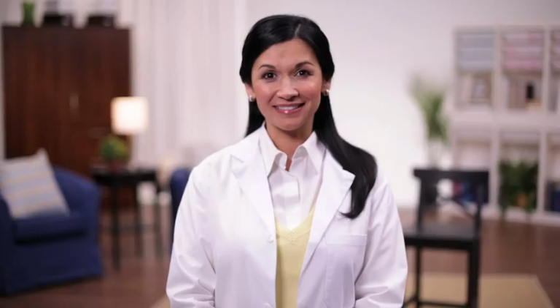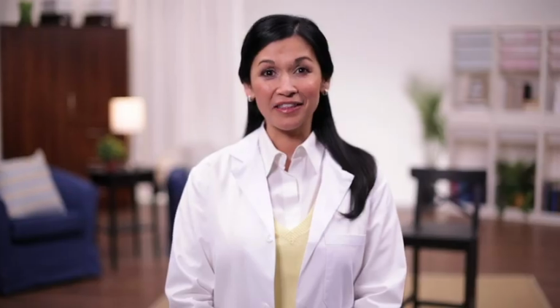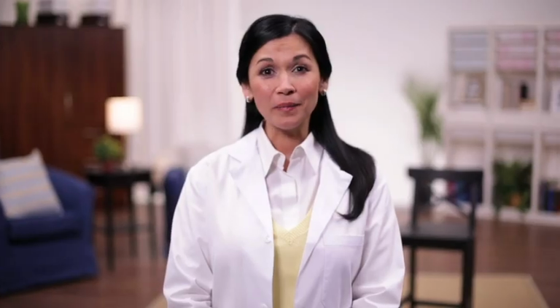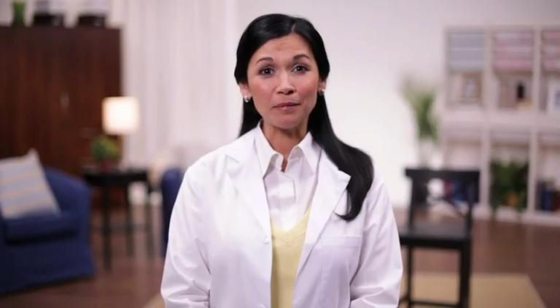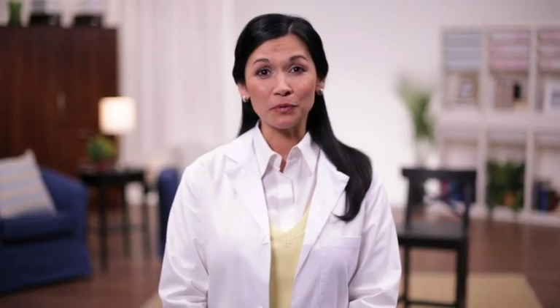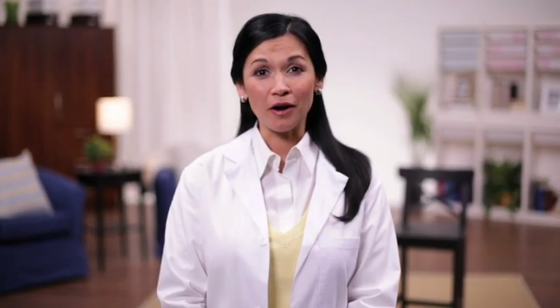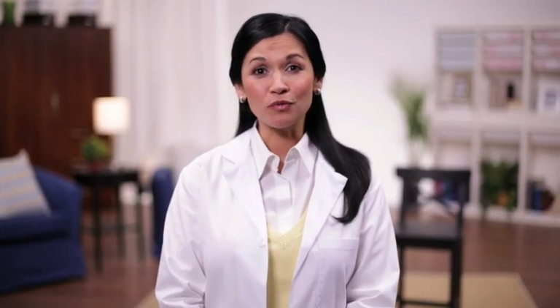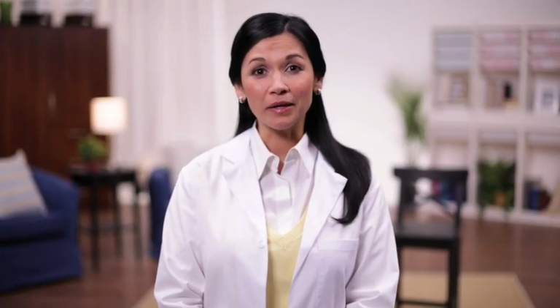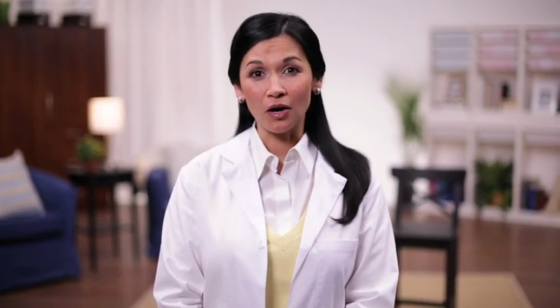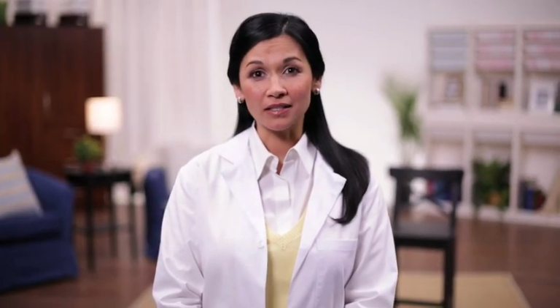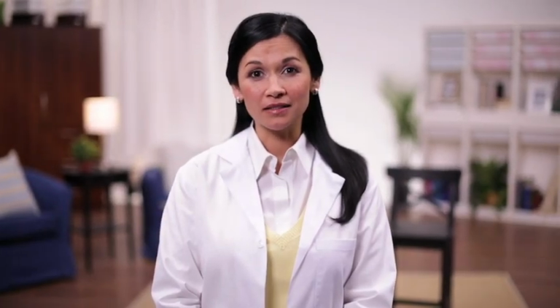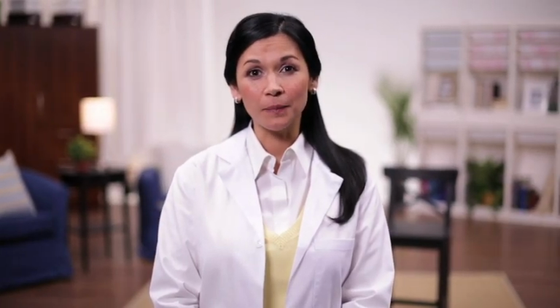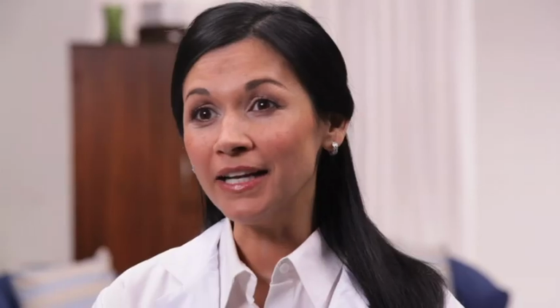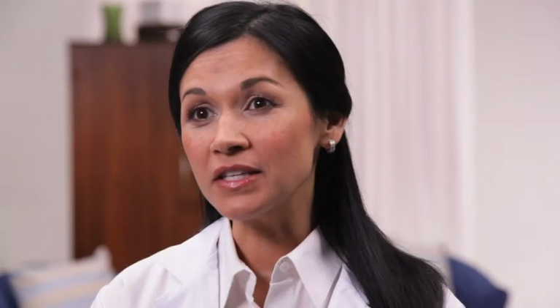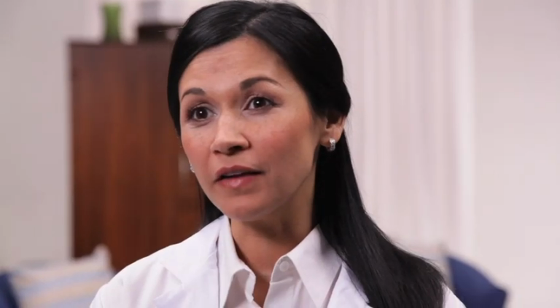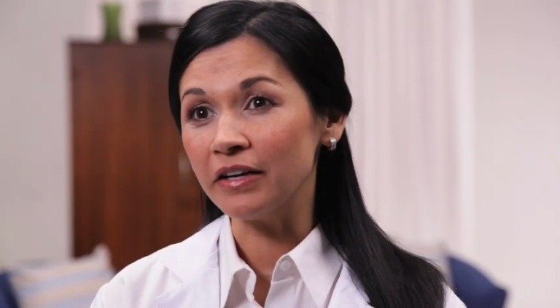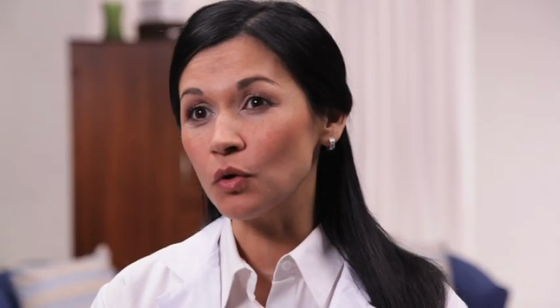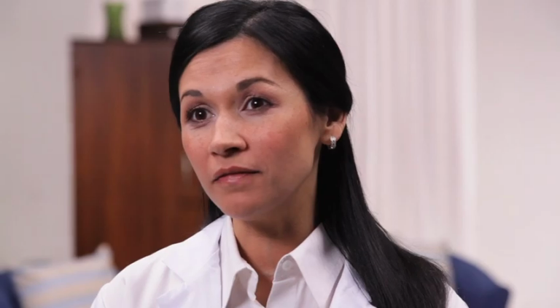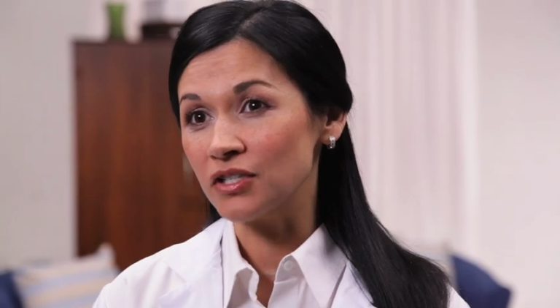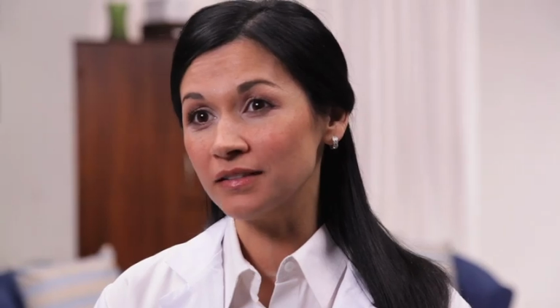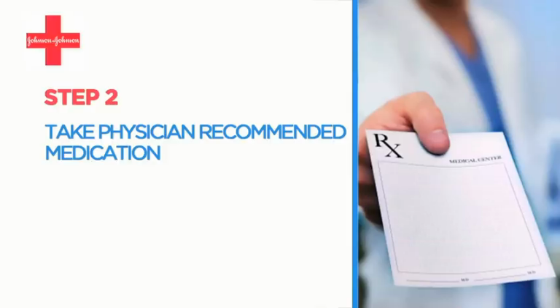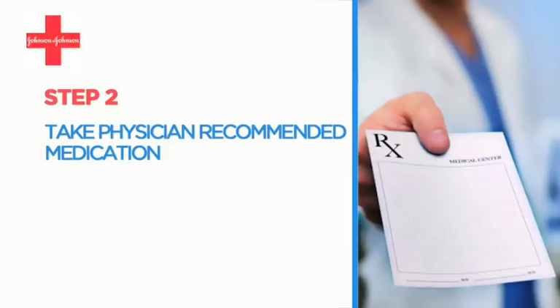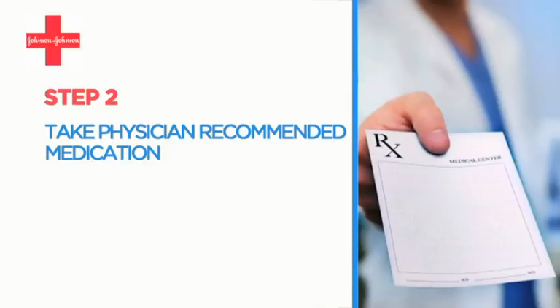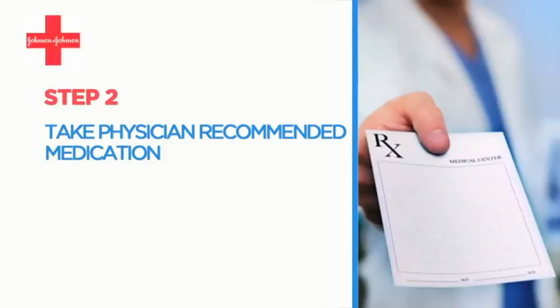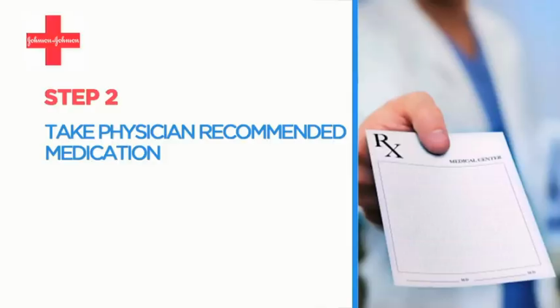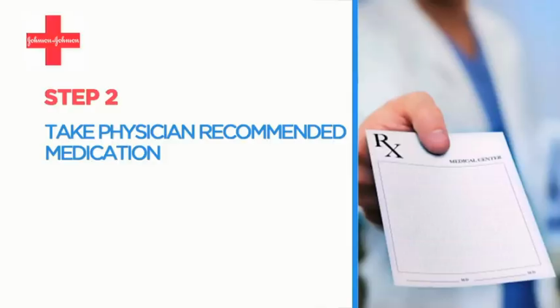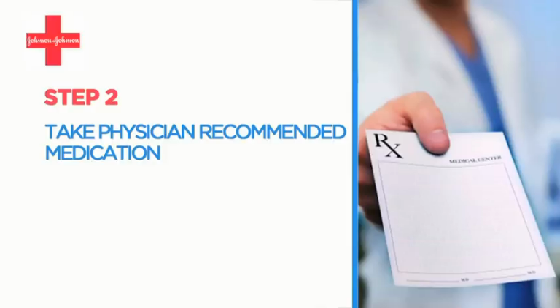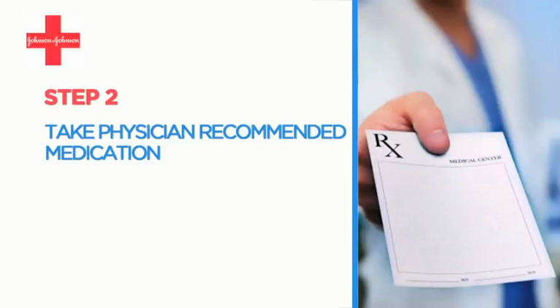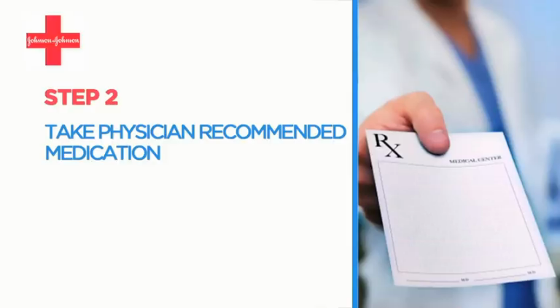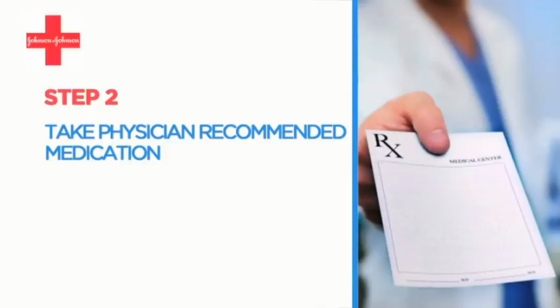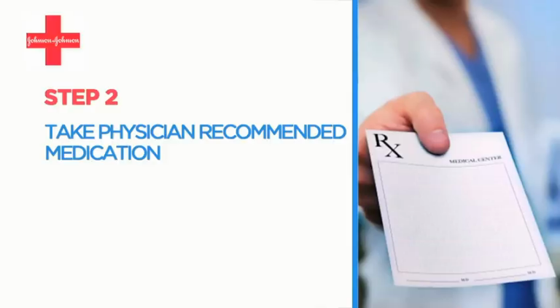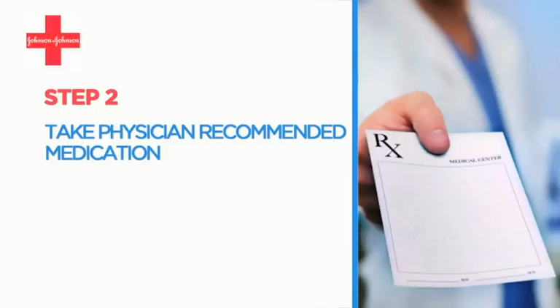They'll be able to prescribe the right products, depending on the severity of your infection. Step 2: Take physician-recommended medication.